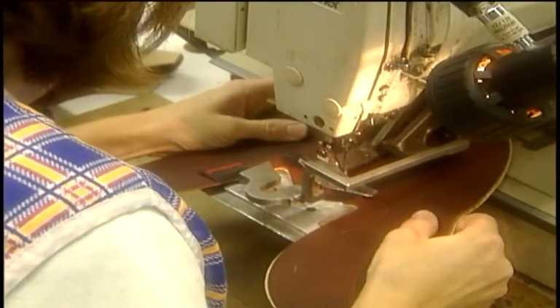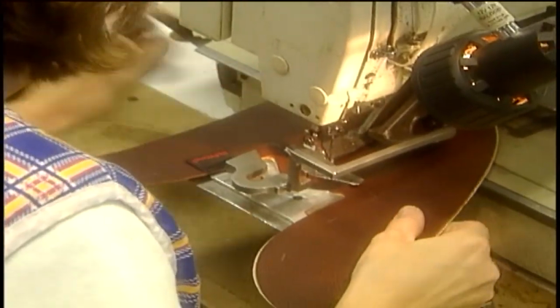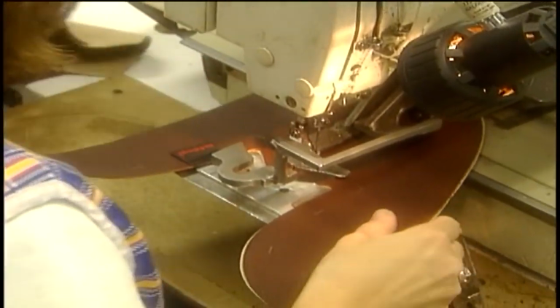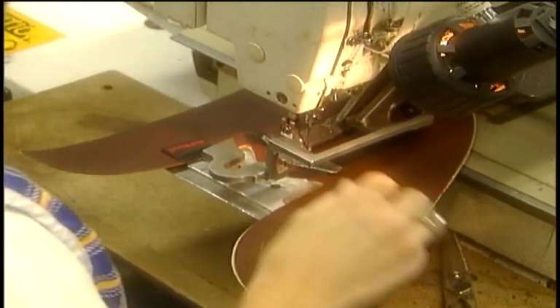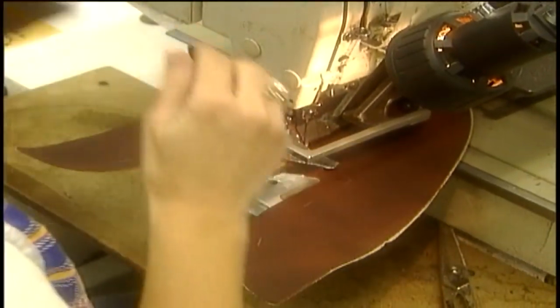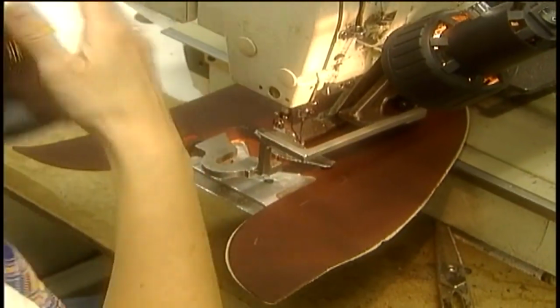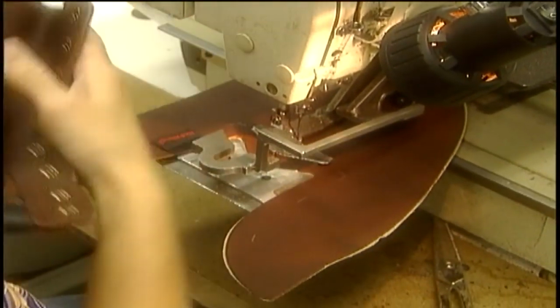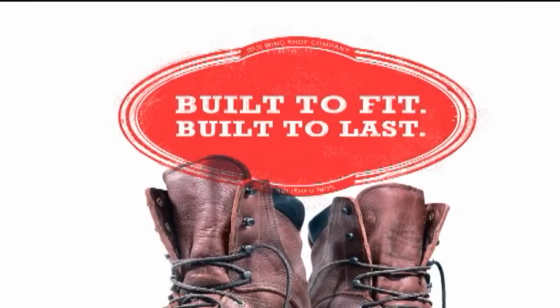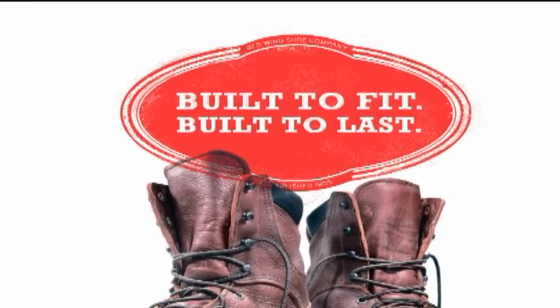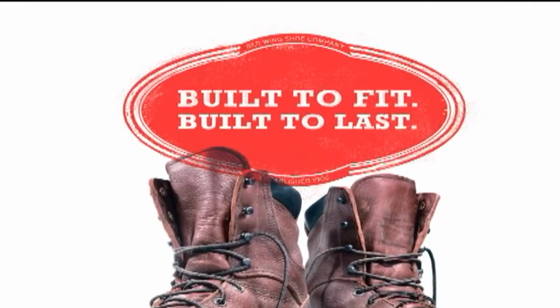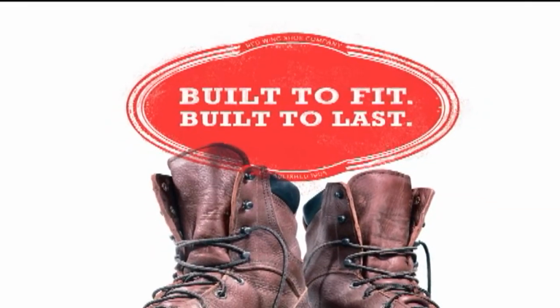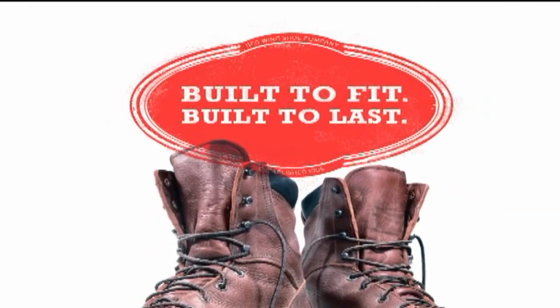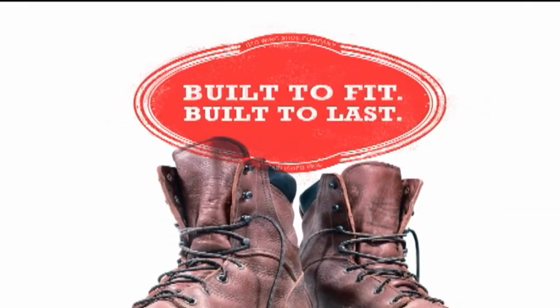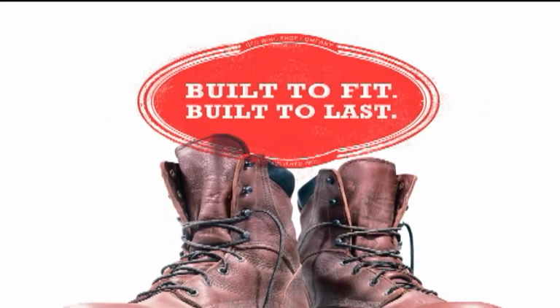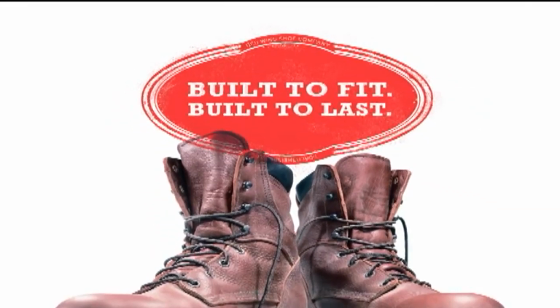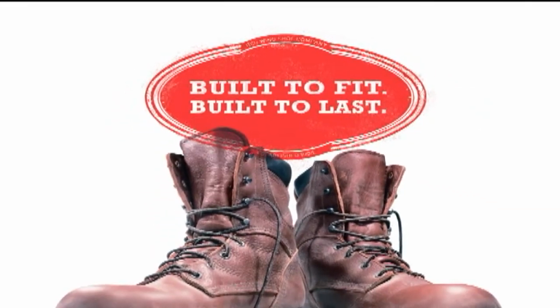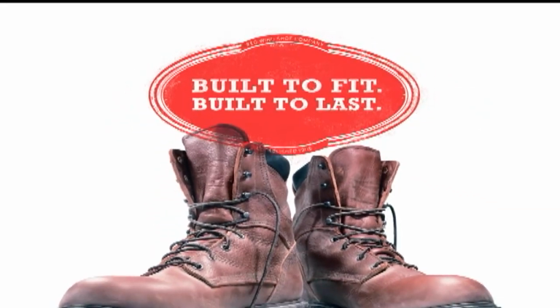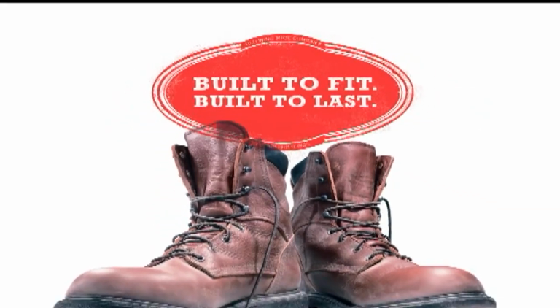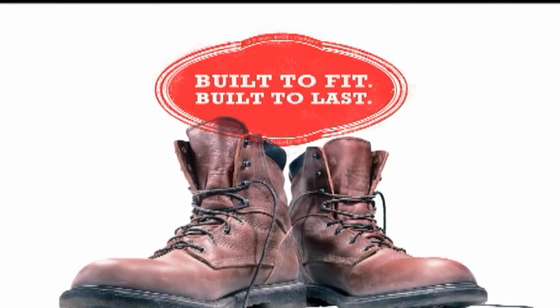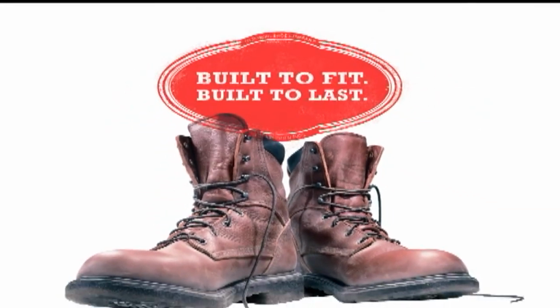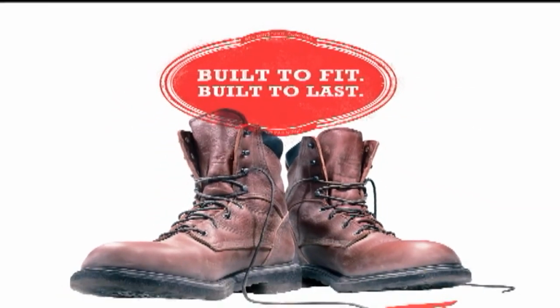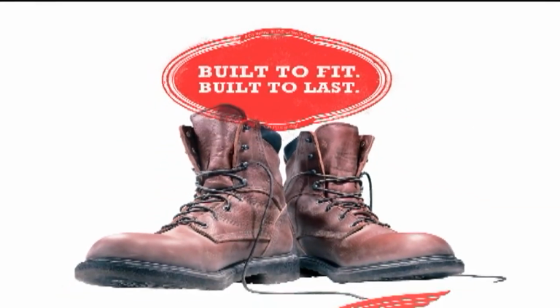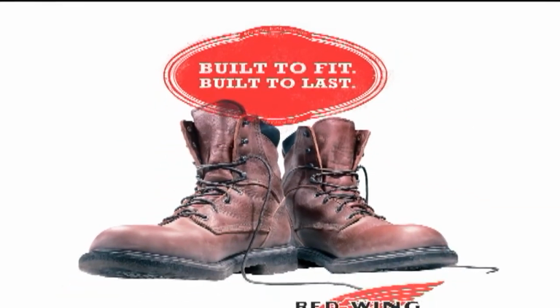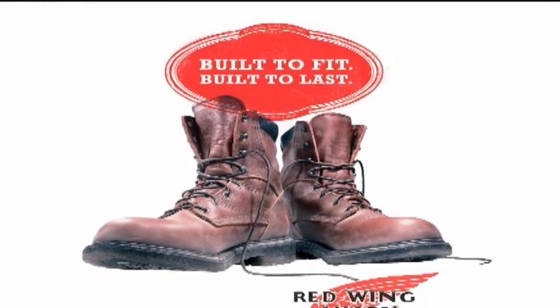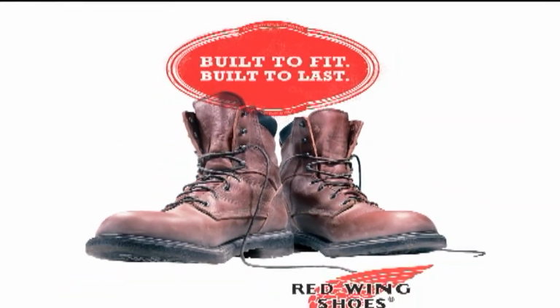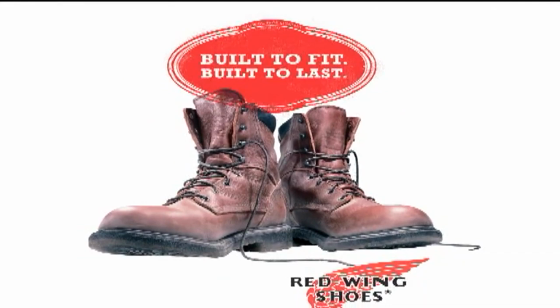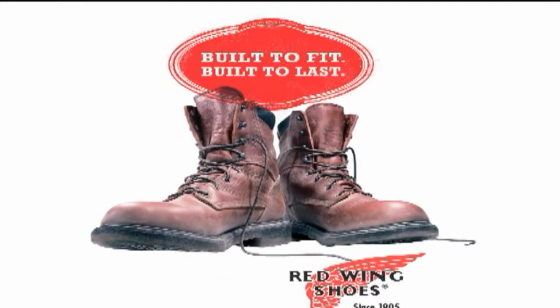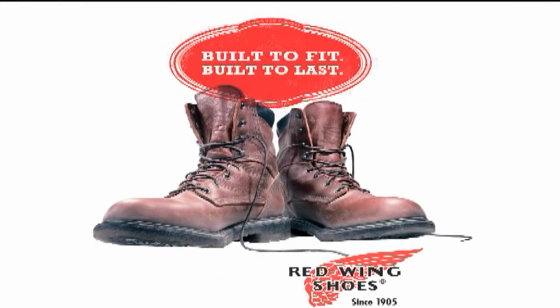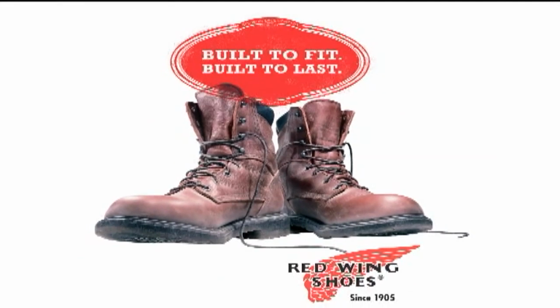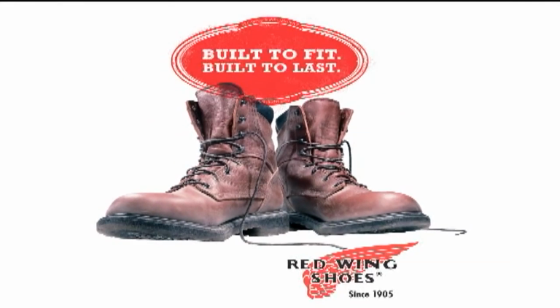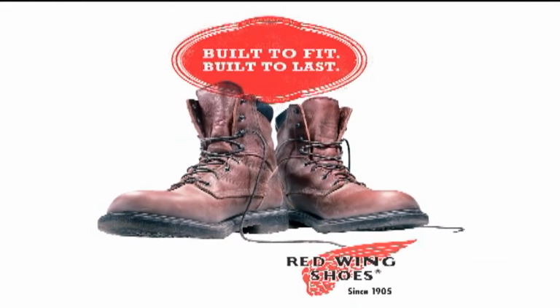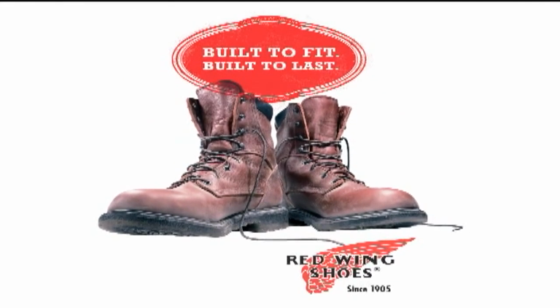The next department. Built to fit. Built to last. Red Wing Shoes.